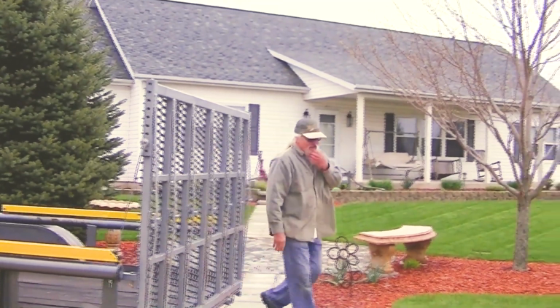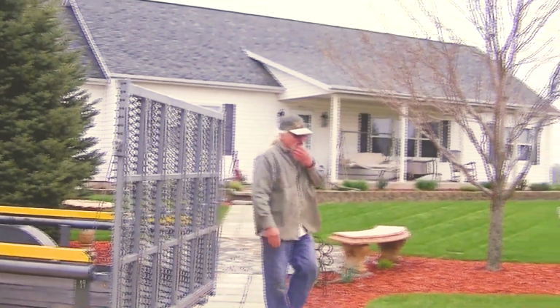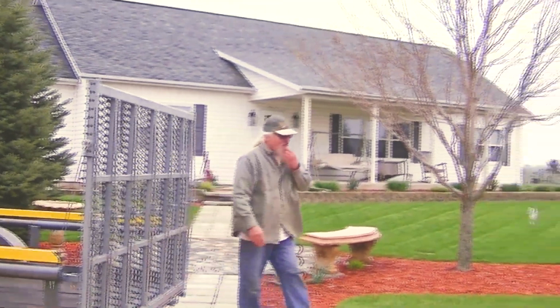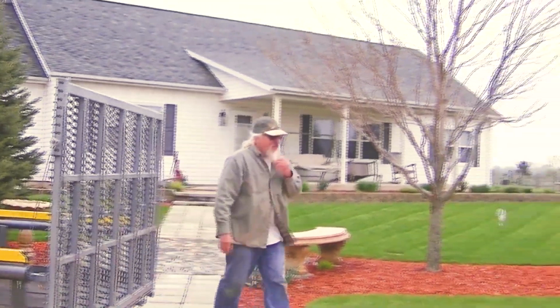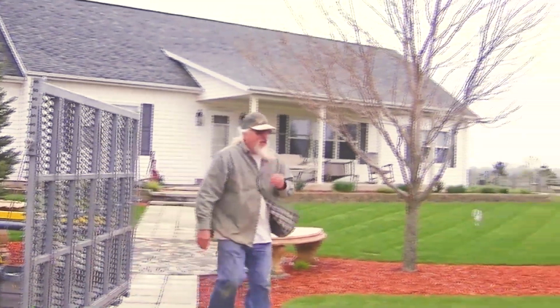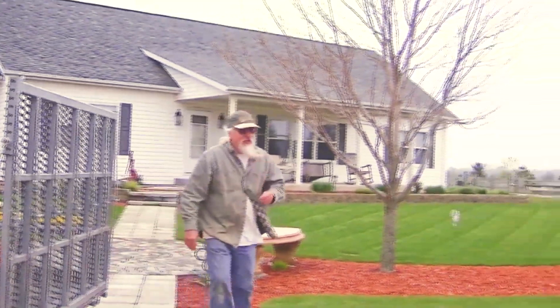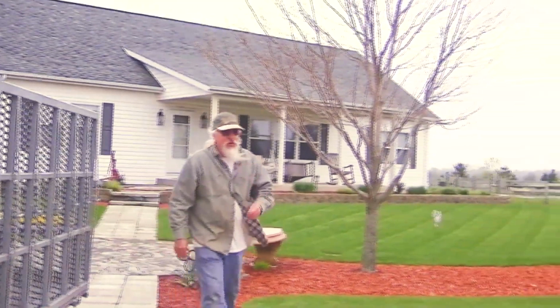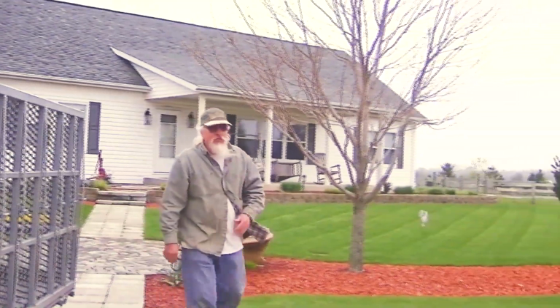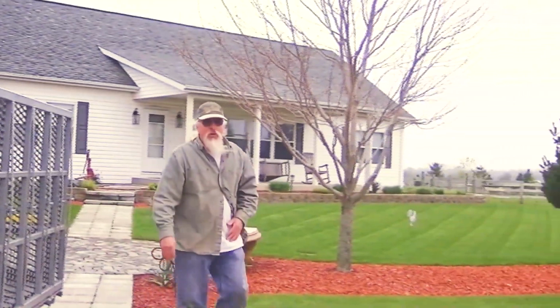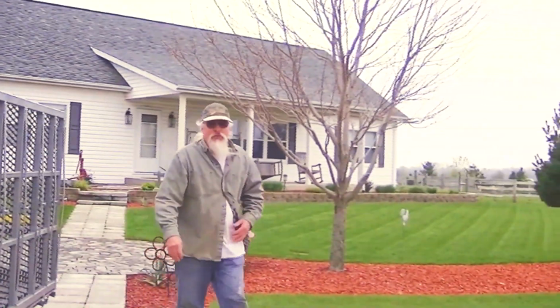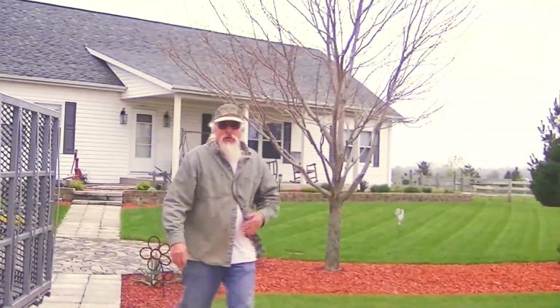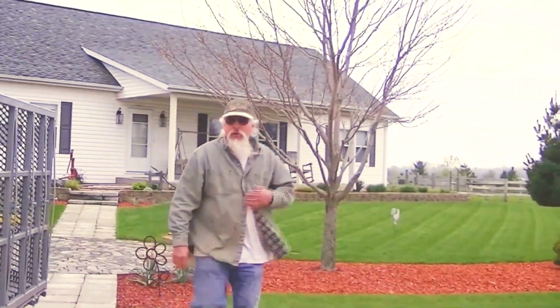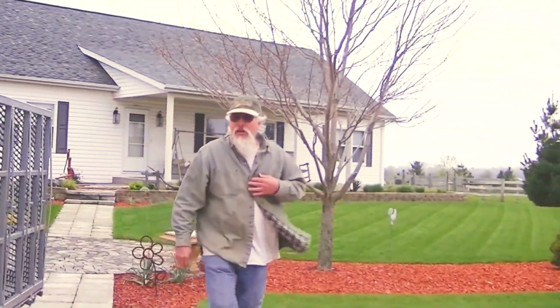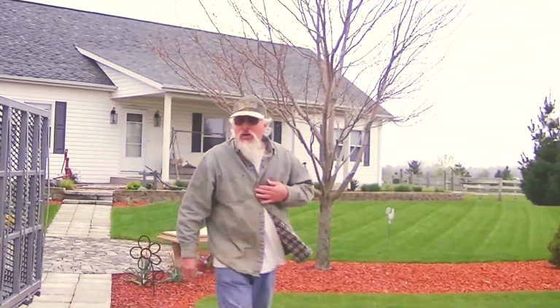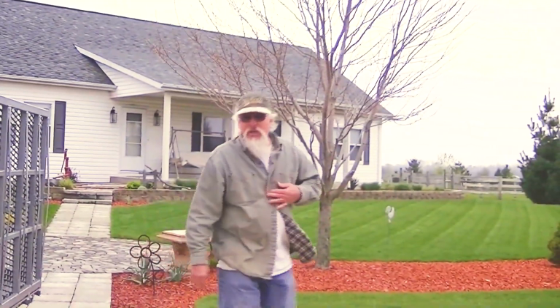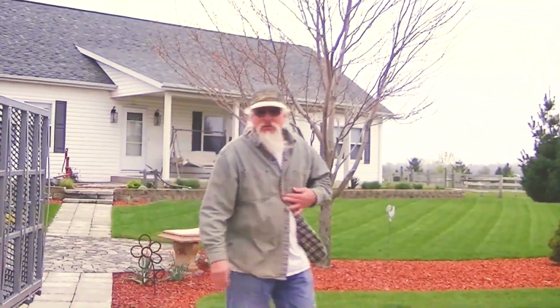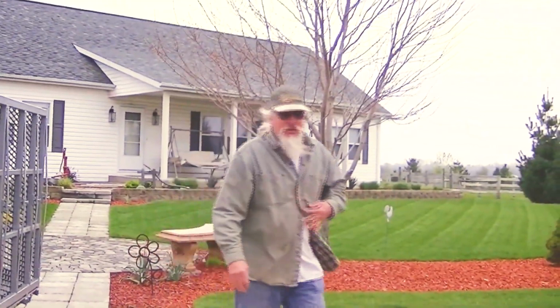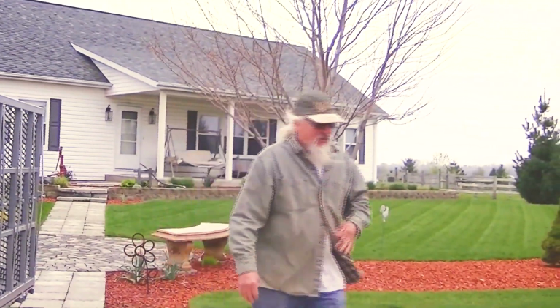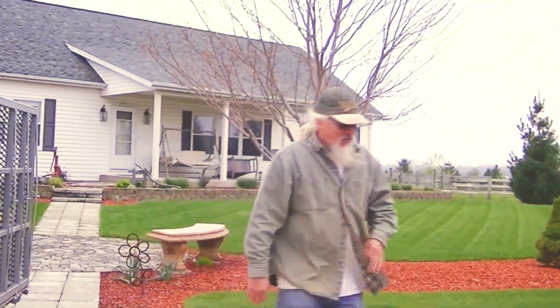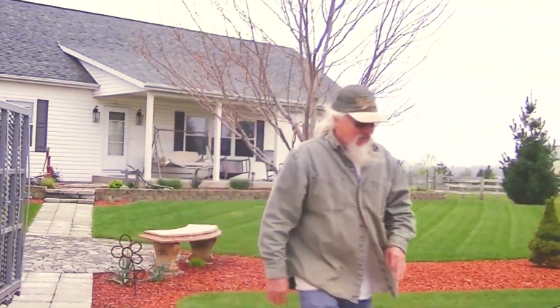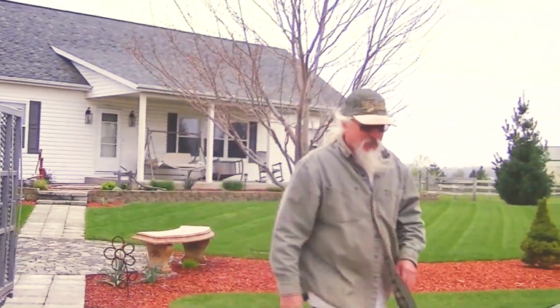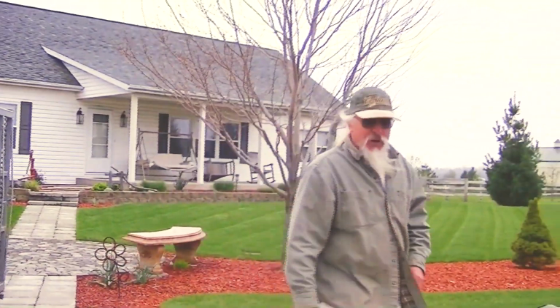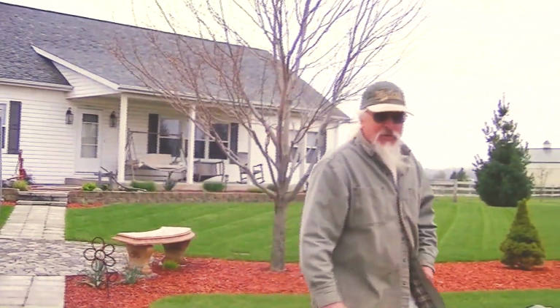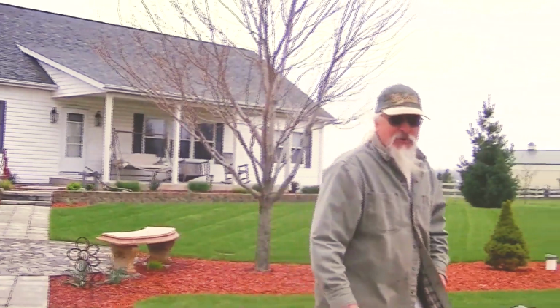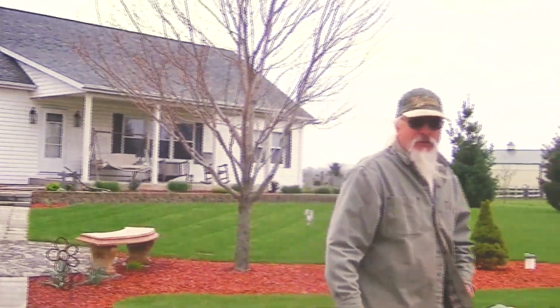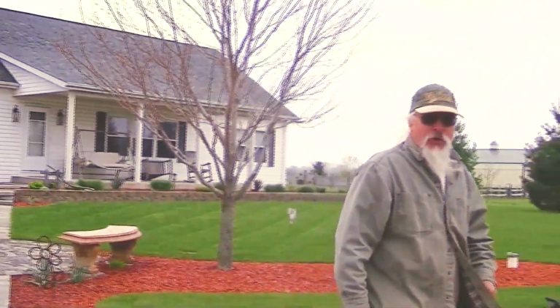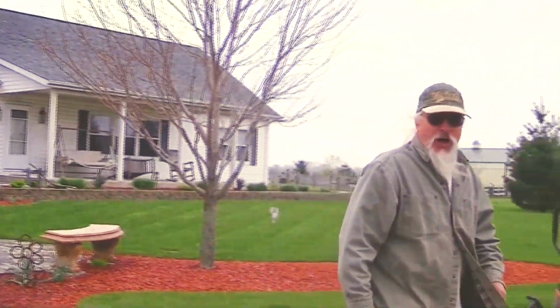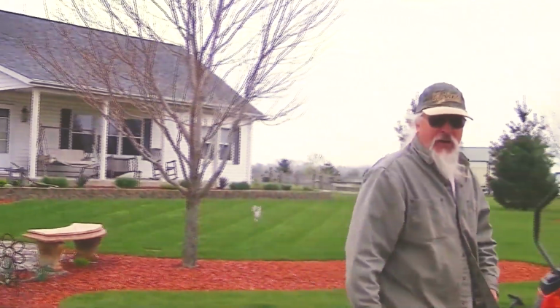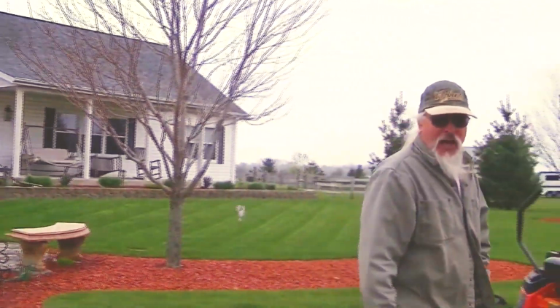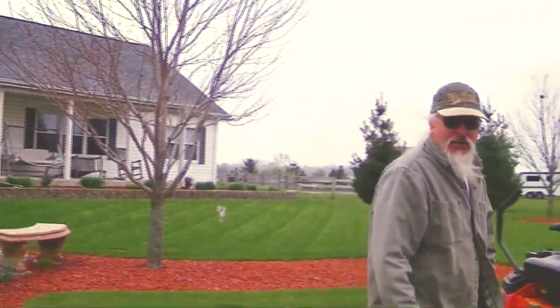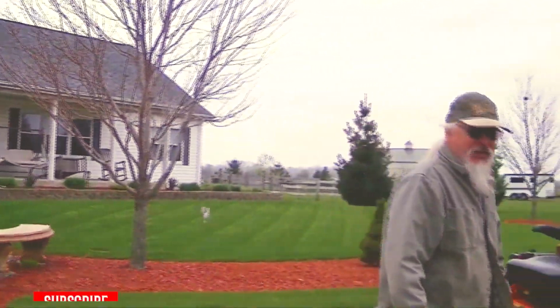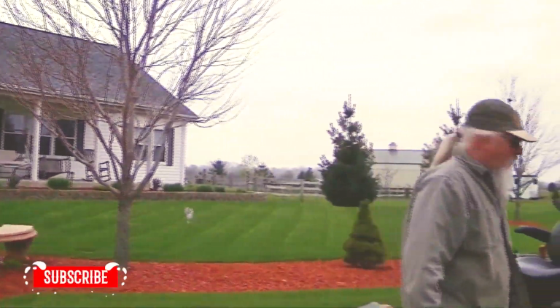Gotta do a little mowing before the rain comes. Burn up some of this $4 a gallon diesel.